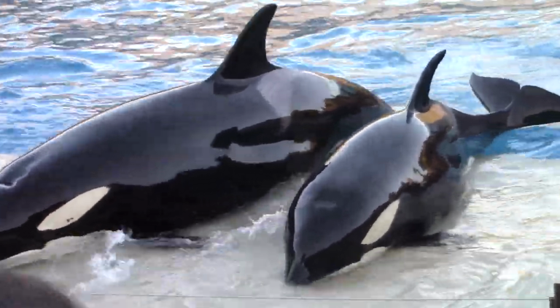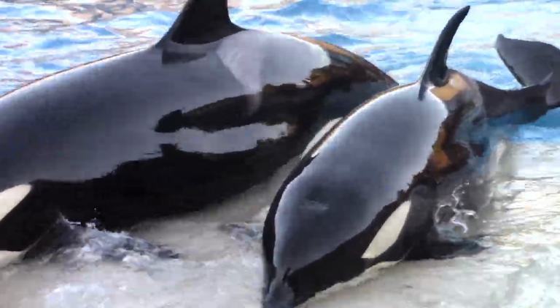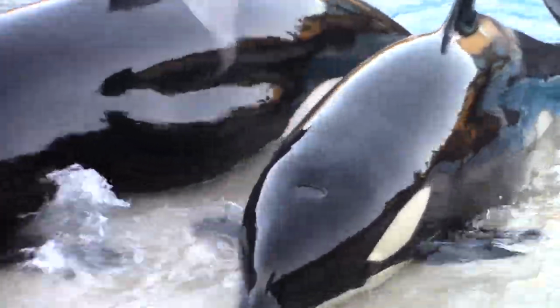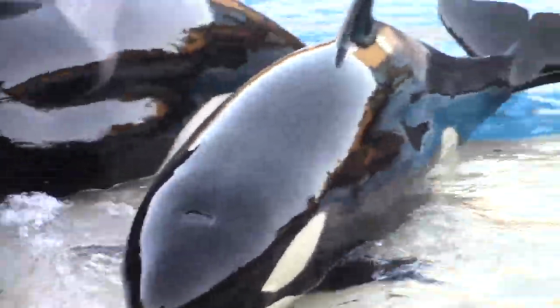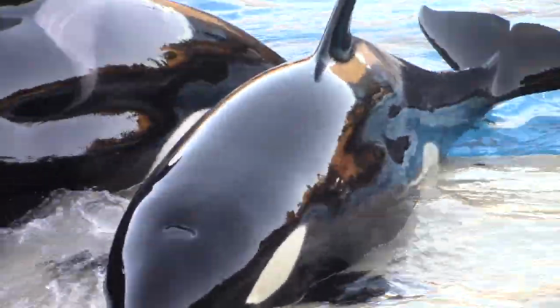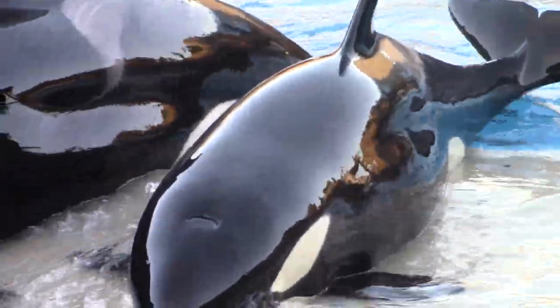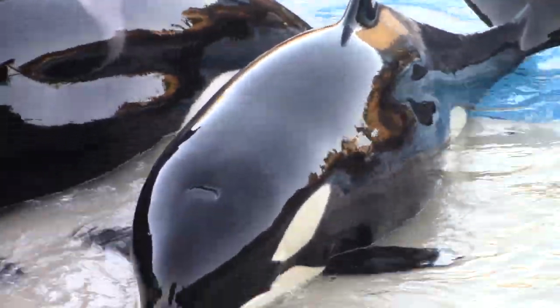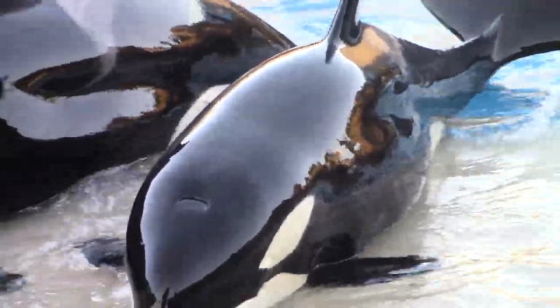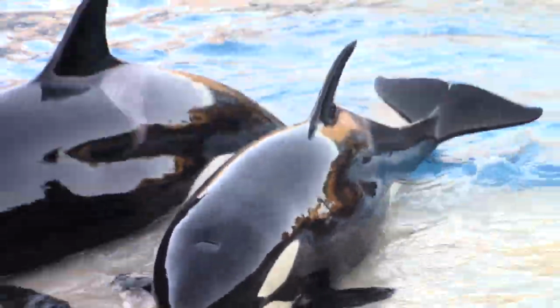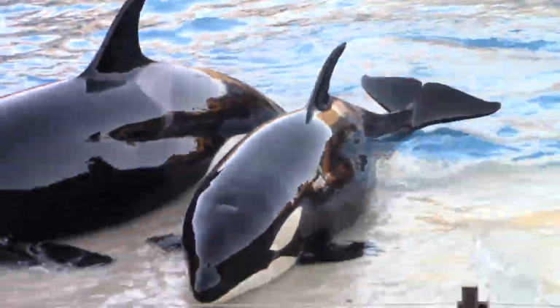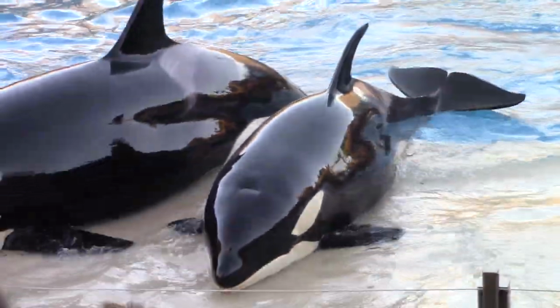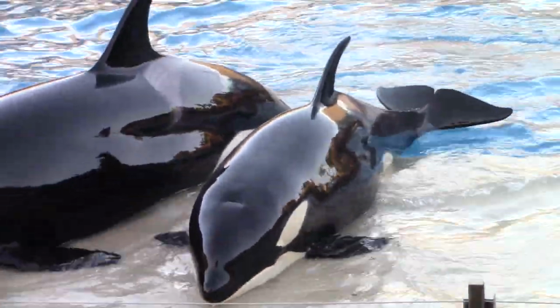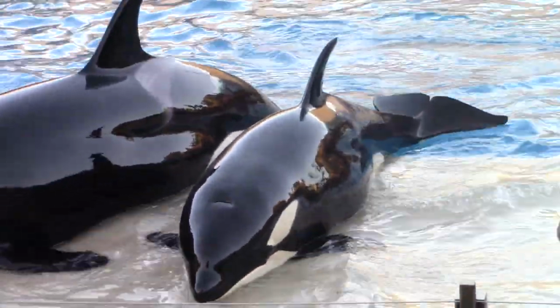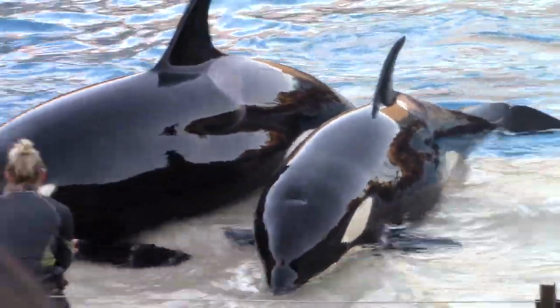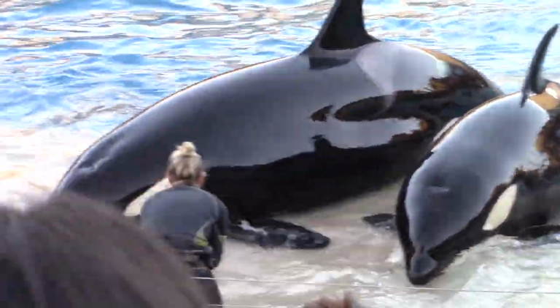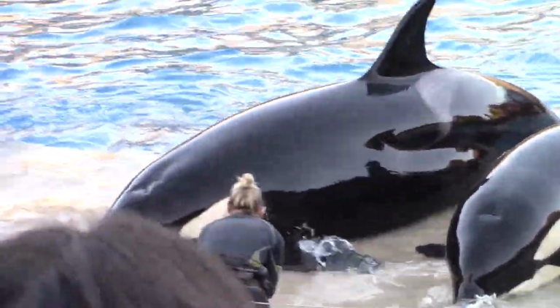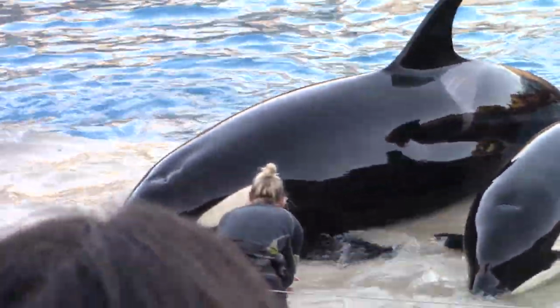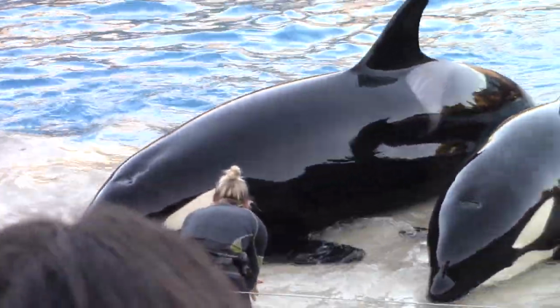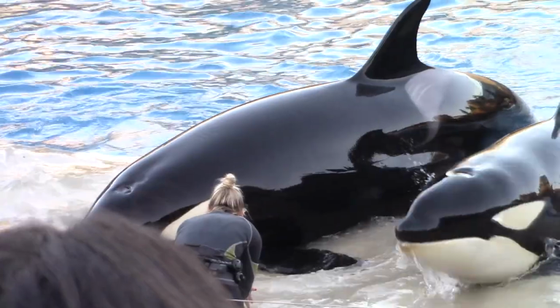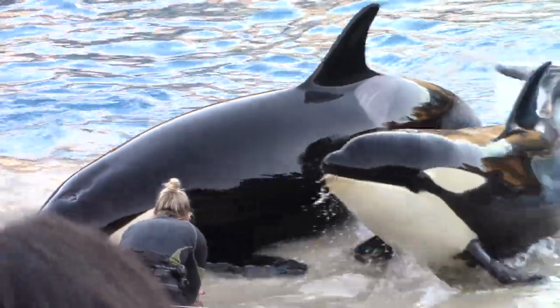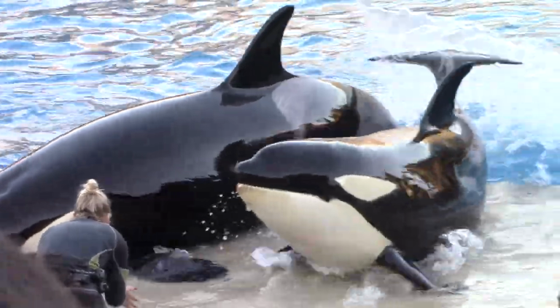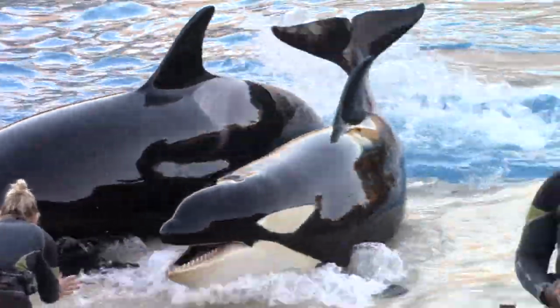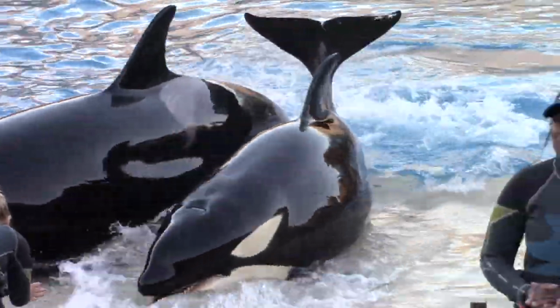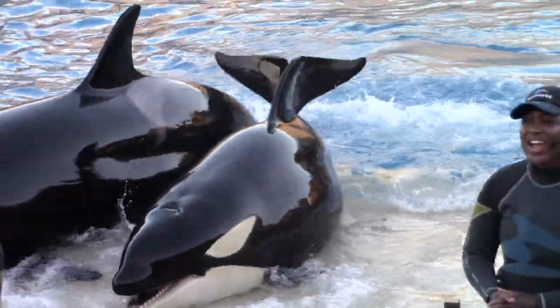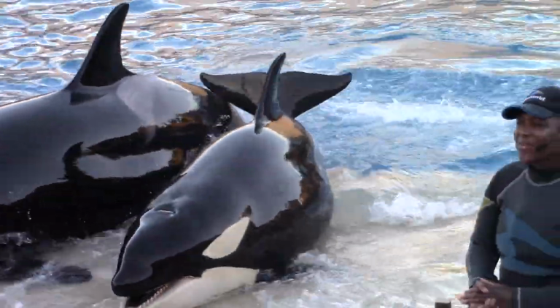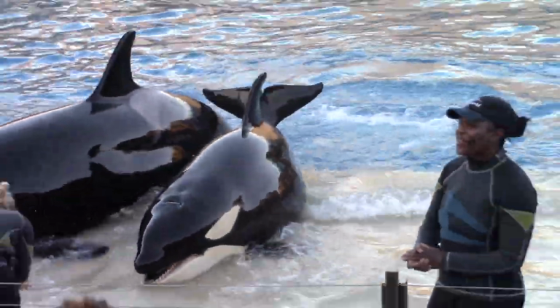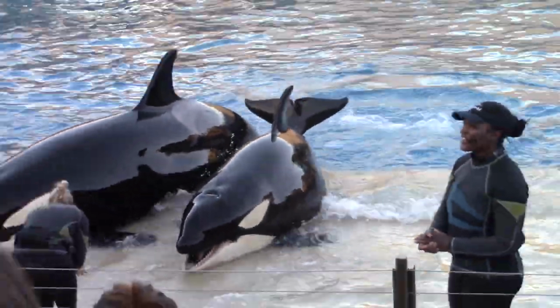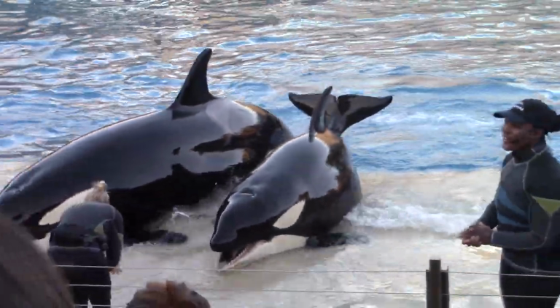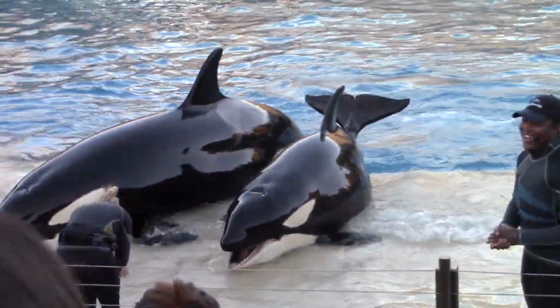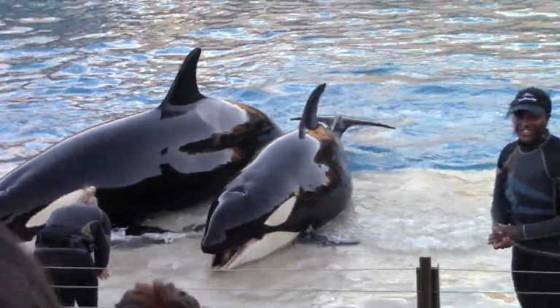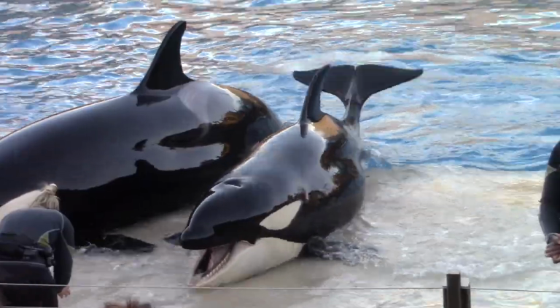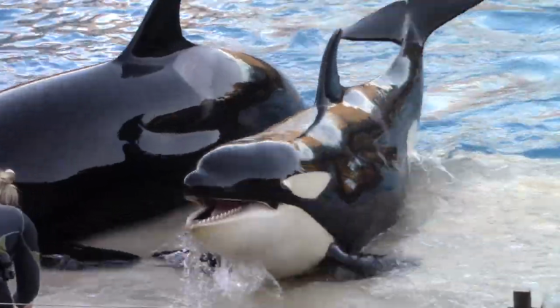Killer whales truly are a natural wanderer, and Kalia and Amaya are going to help me show you guys some of their physical characteristics.